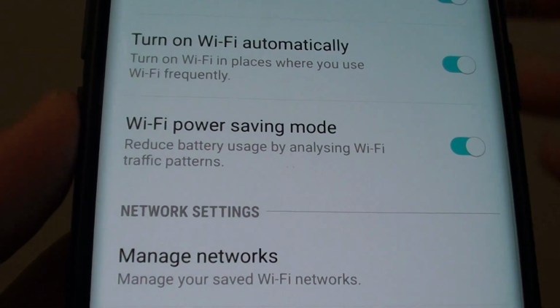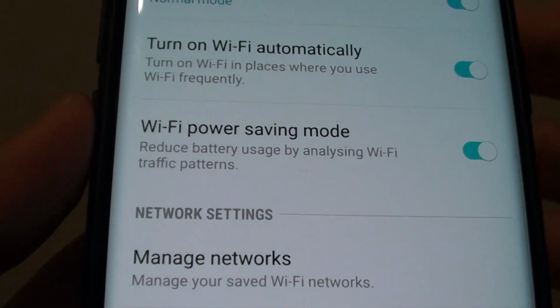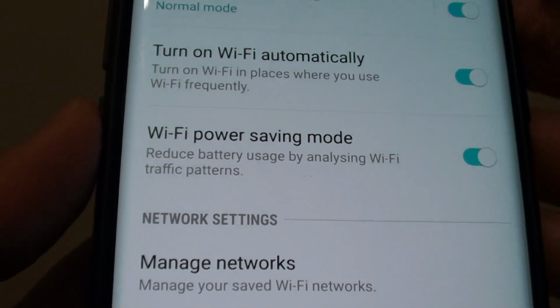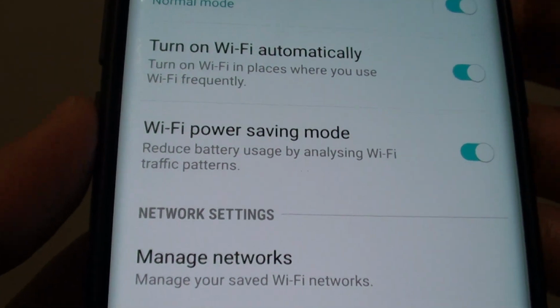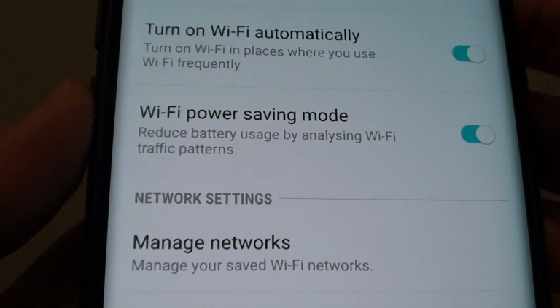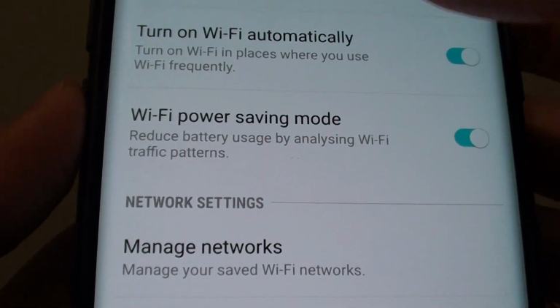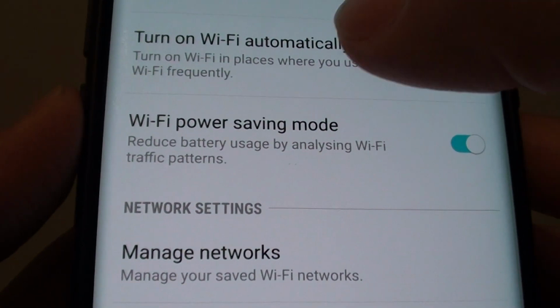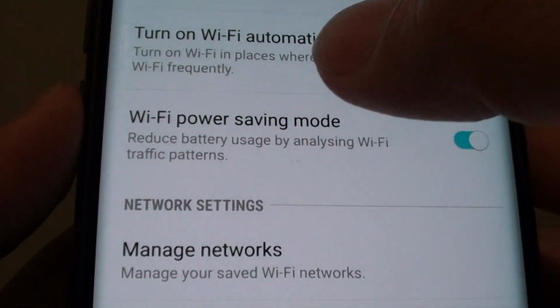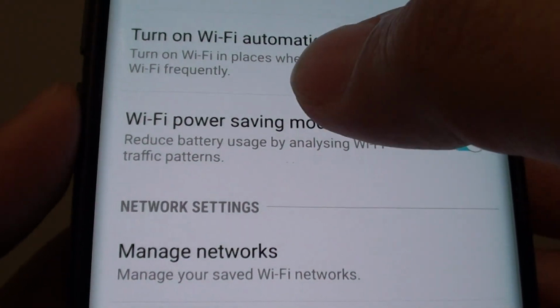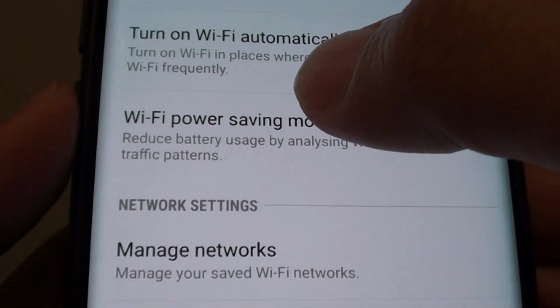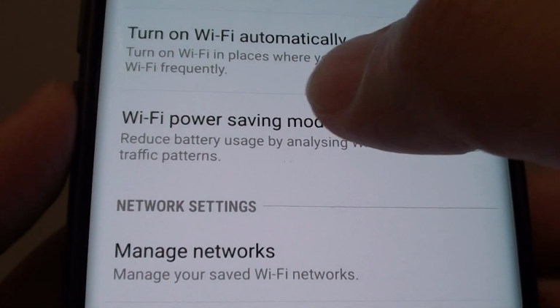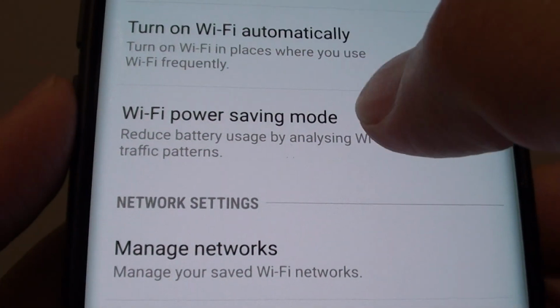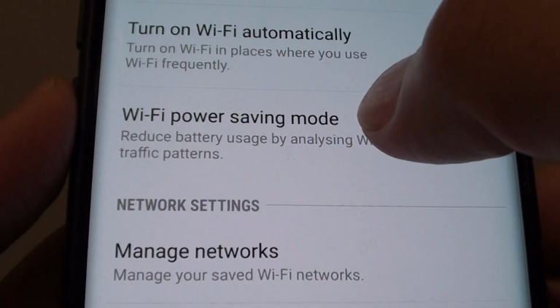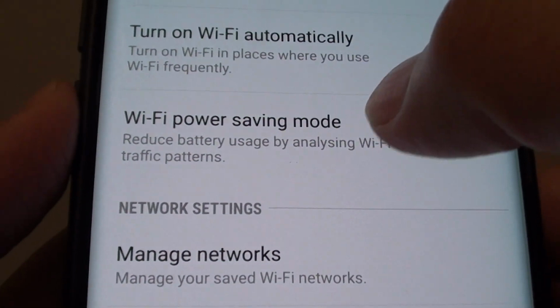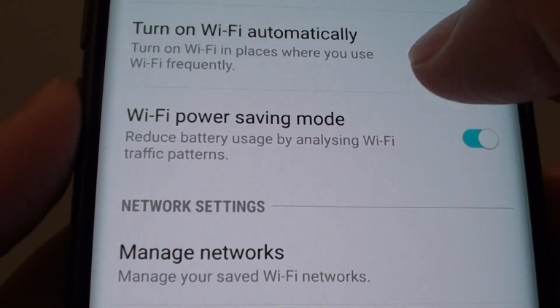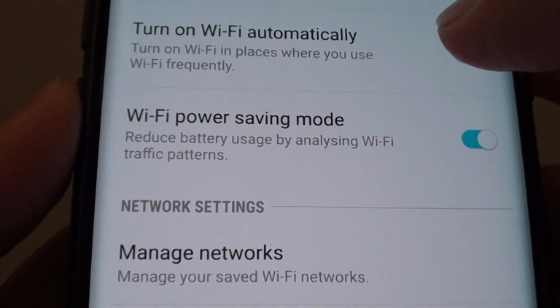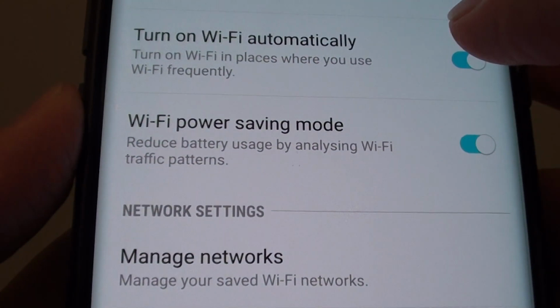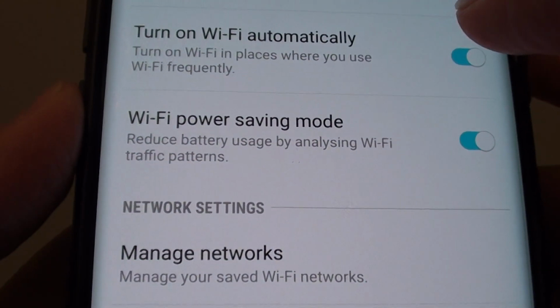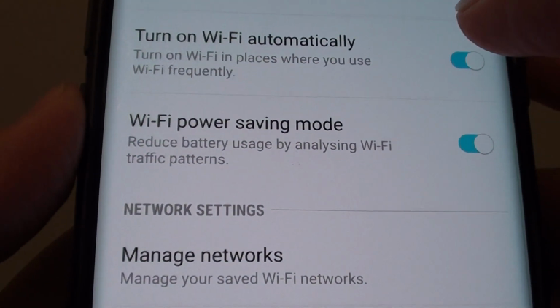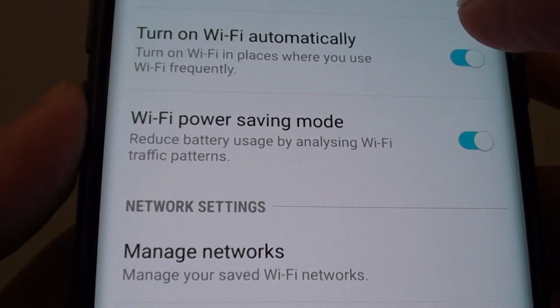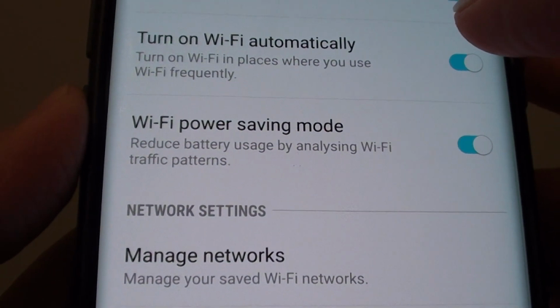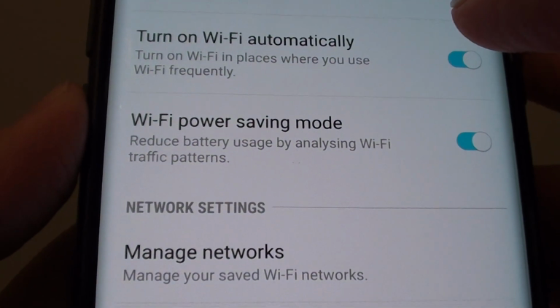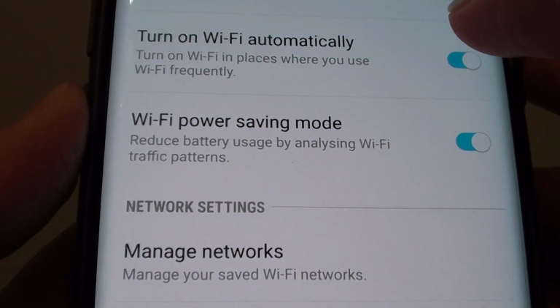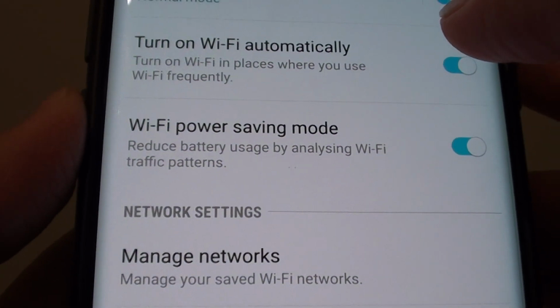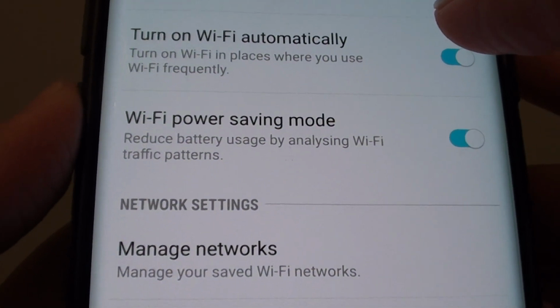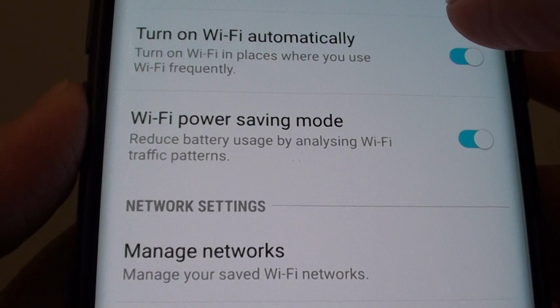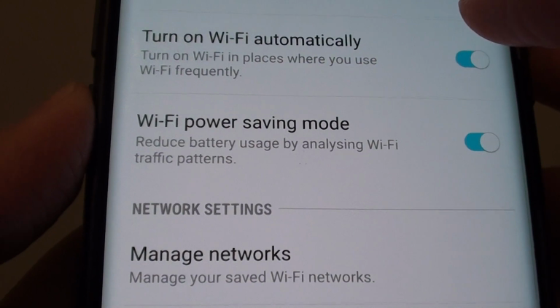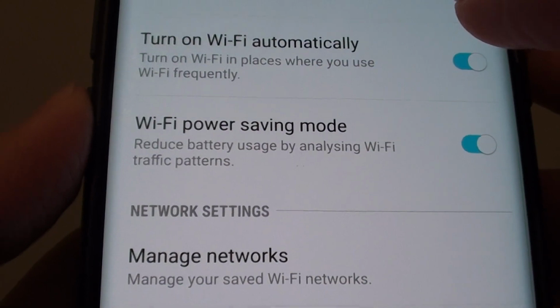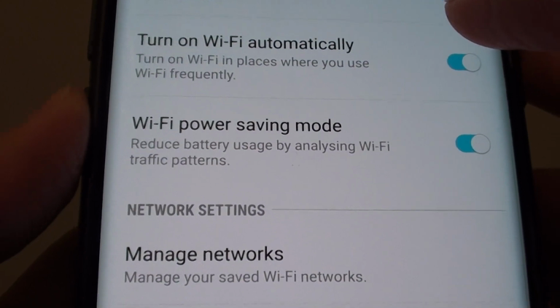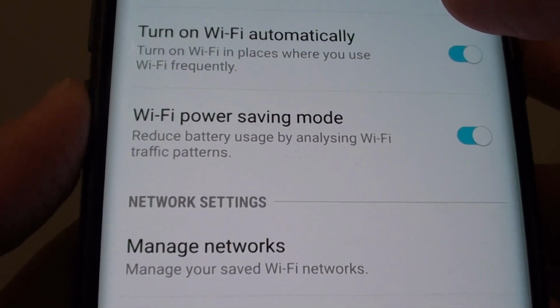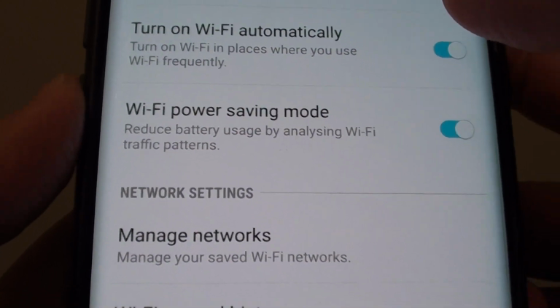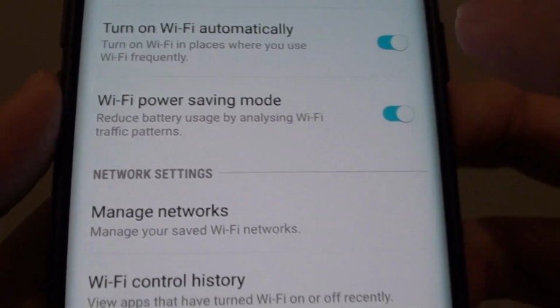How to enable or disable Wi-Fi power saving mode on your Samsung Galaxy S9 or the S9 Plus.